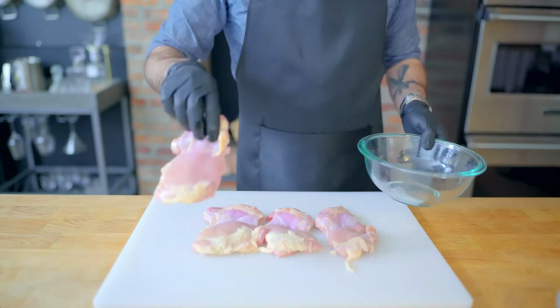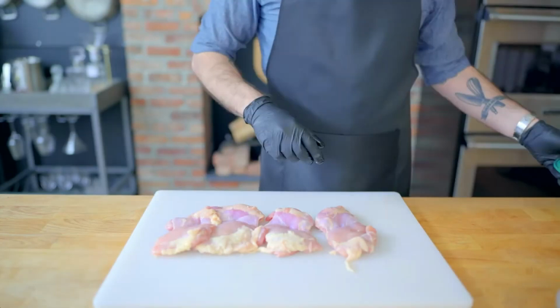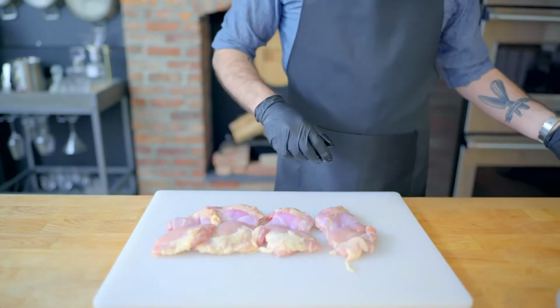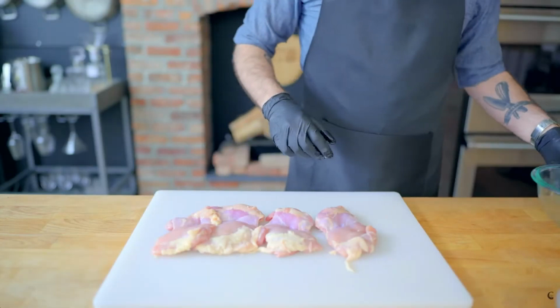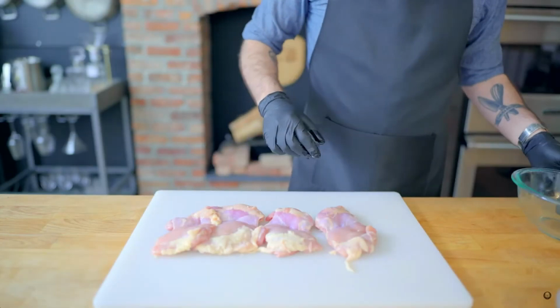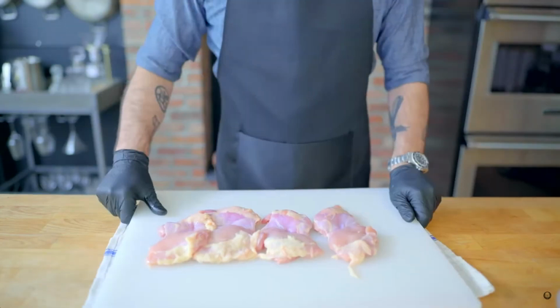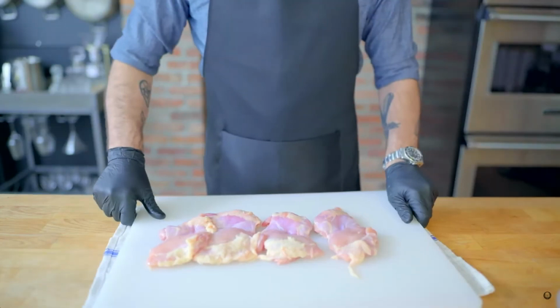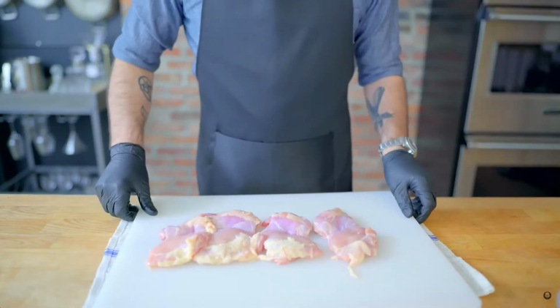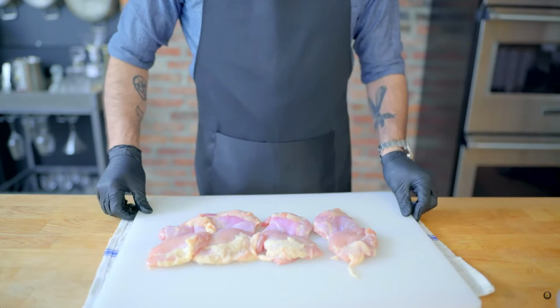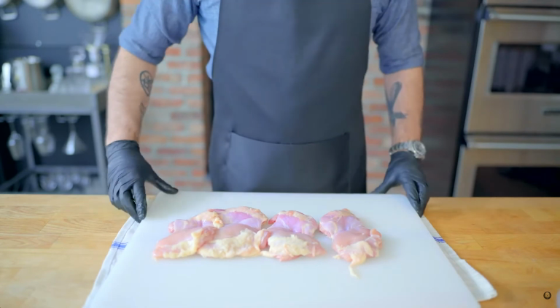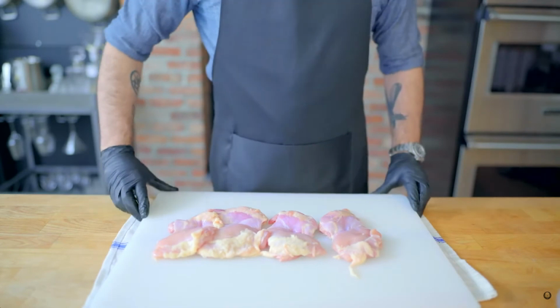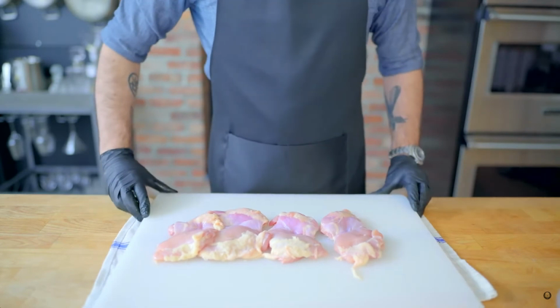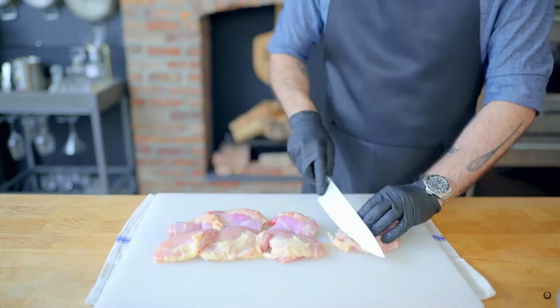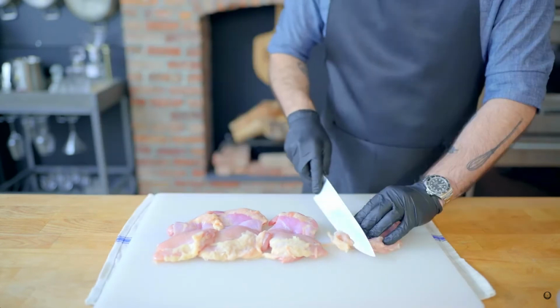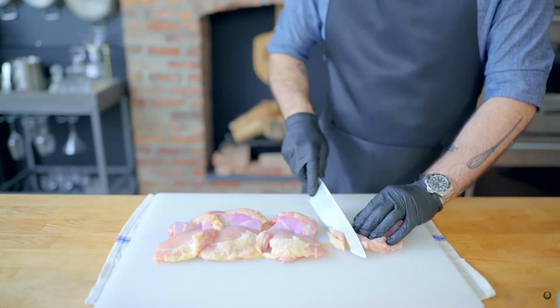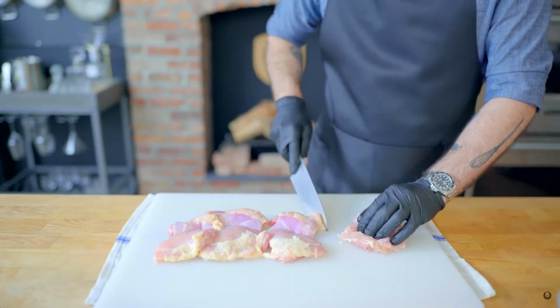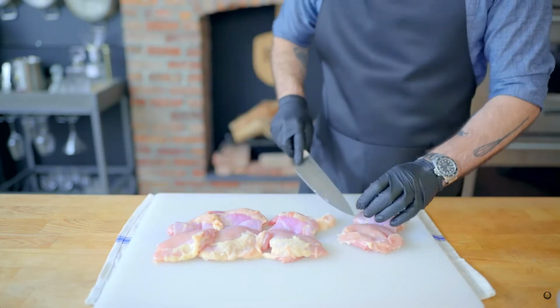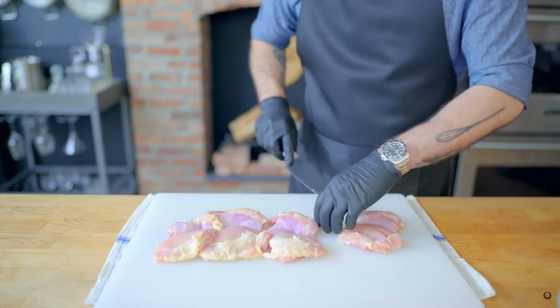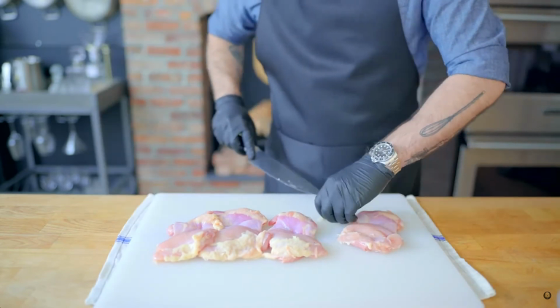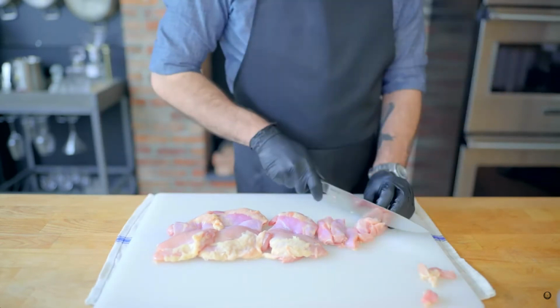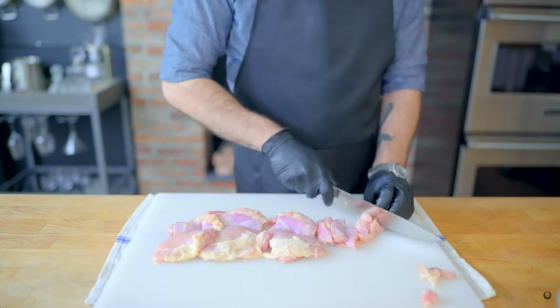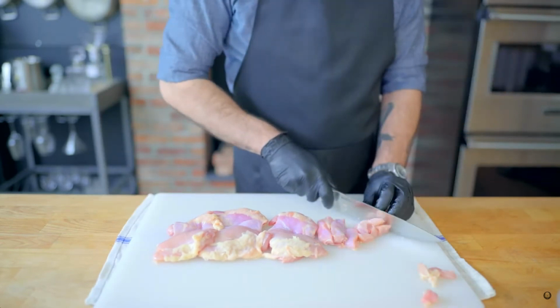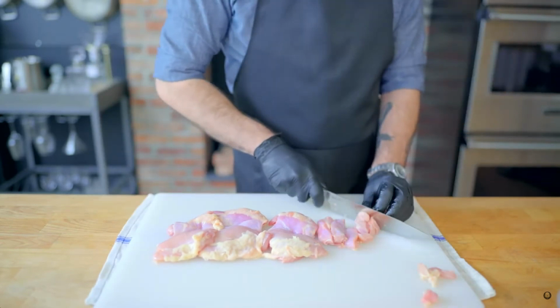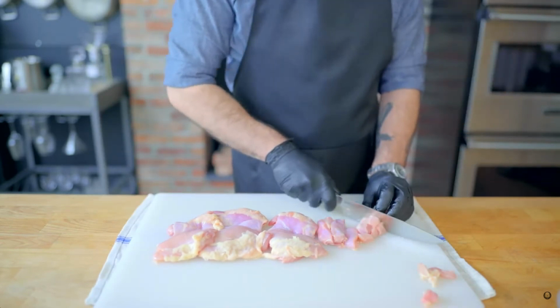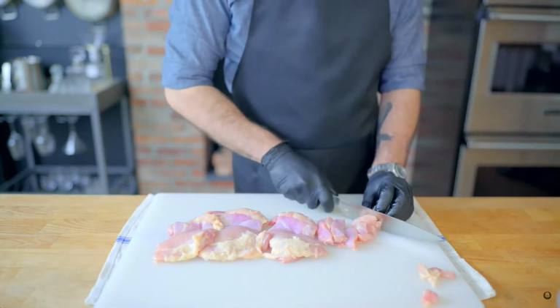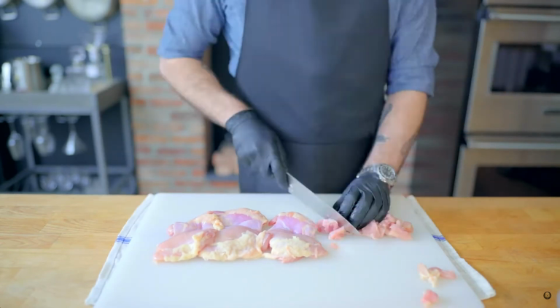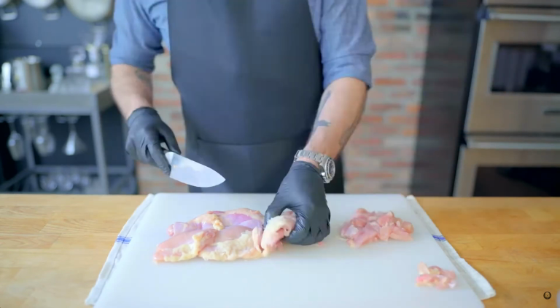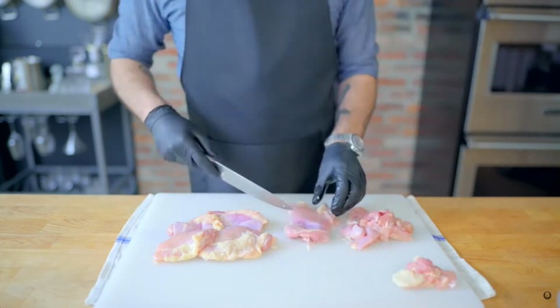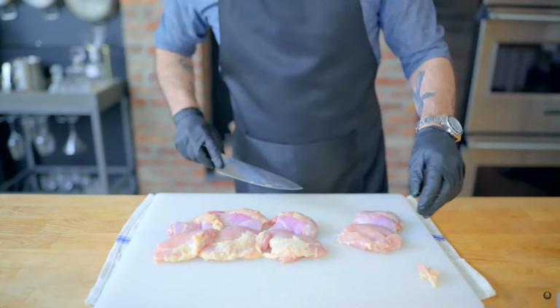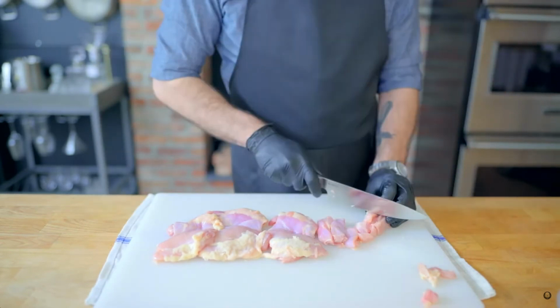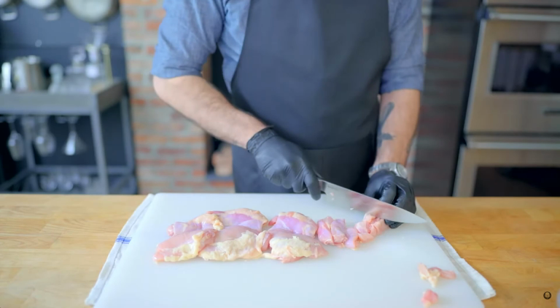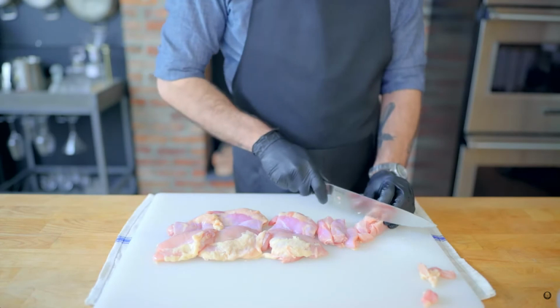1 and a half boneless, skinless chicken breasts. Place your cutting board on a damp towel to keep things from slipping around. We're trimming off any excess fat and connective tissue with your sharp knife.